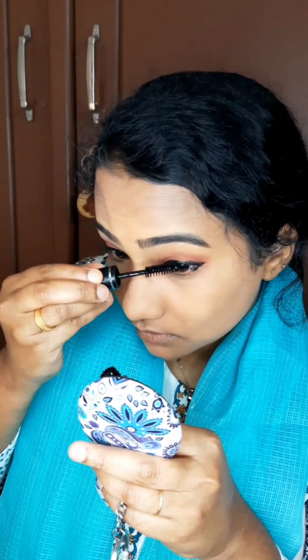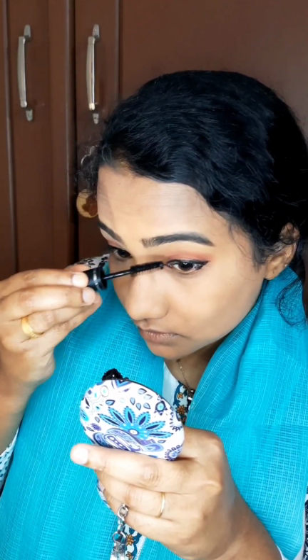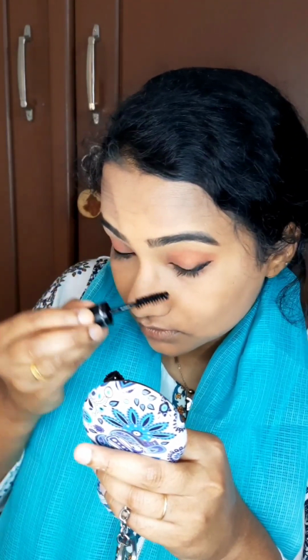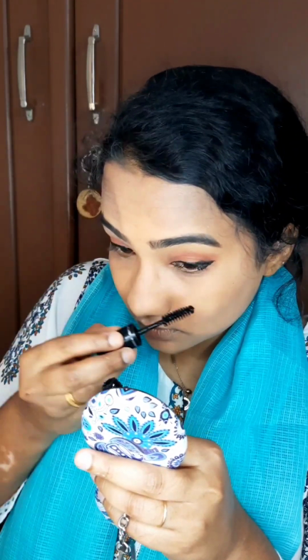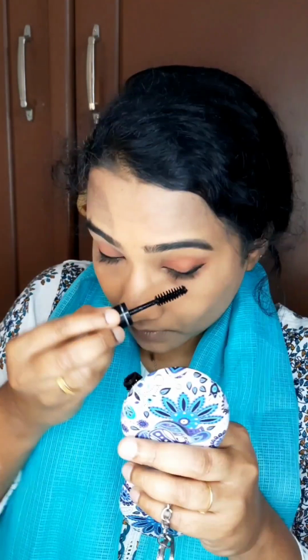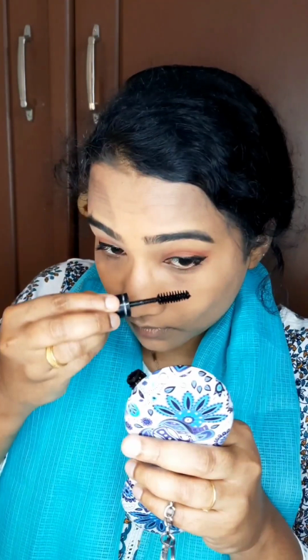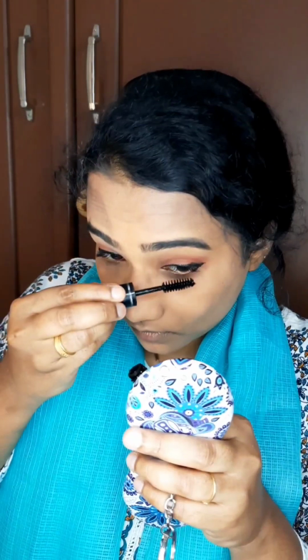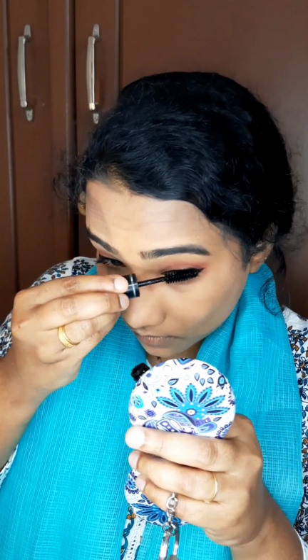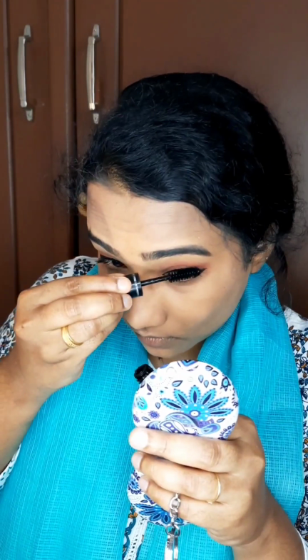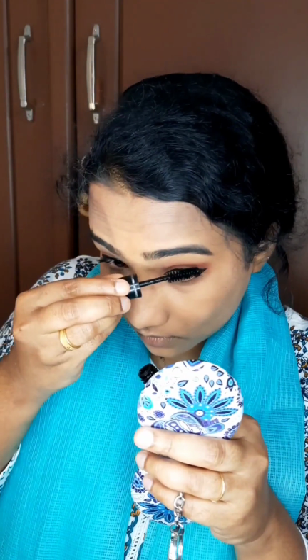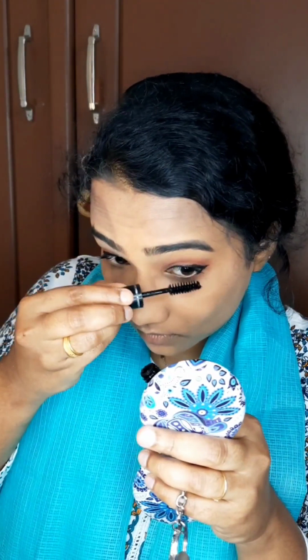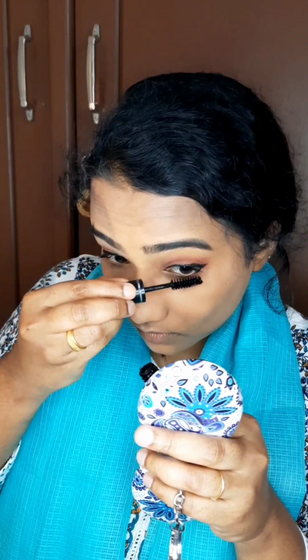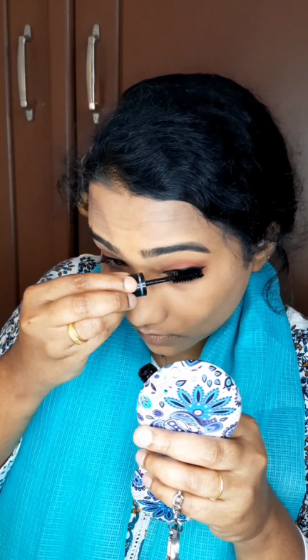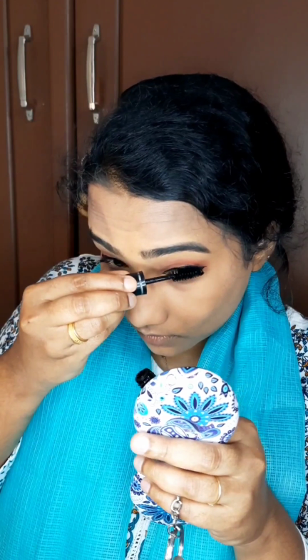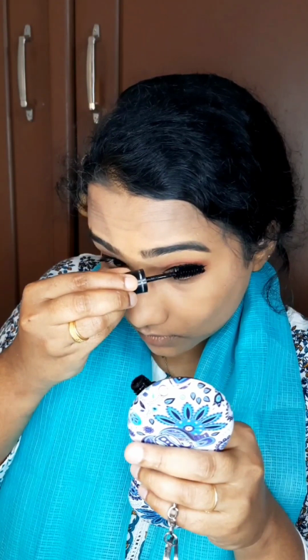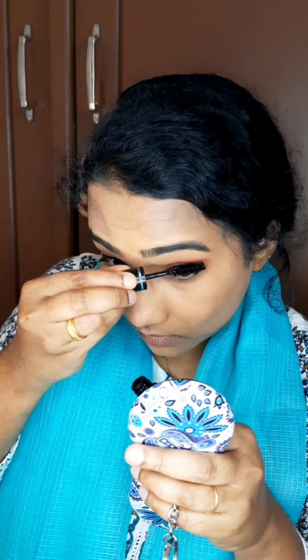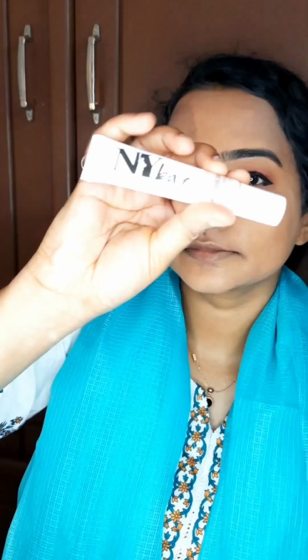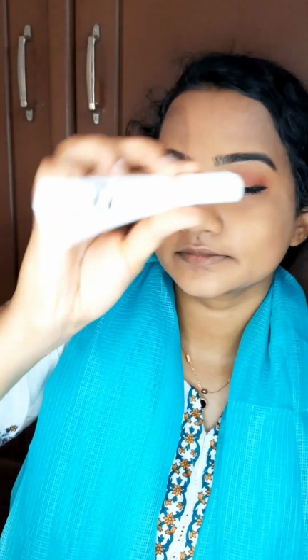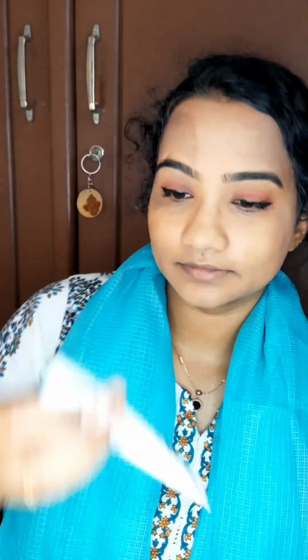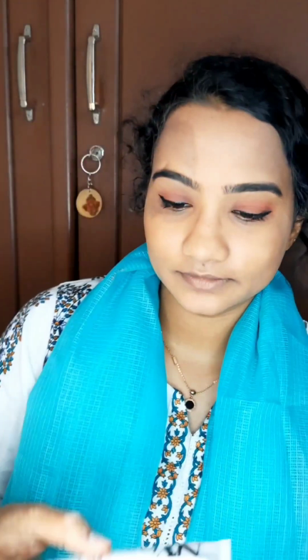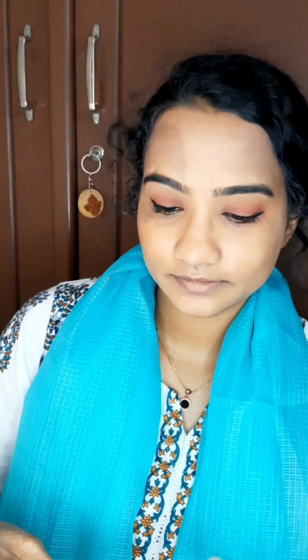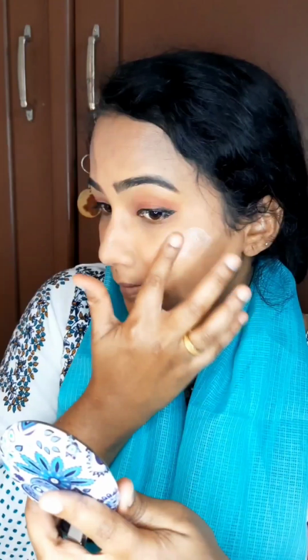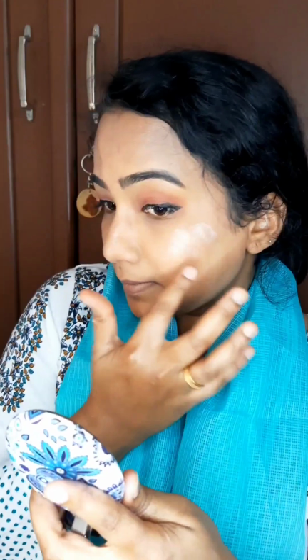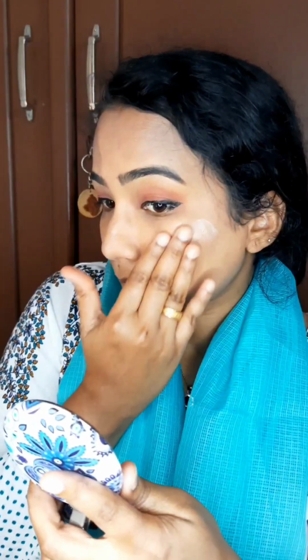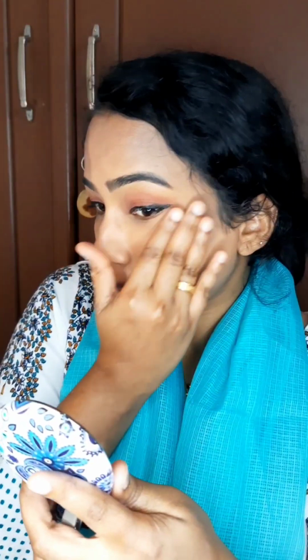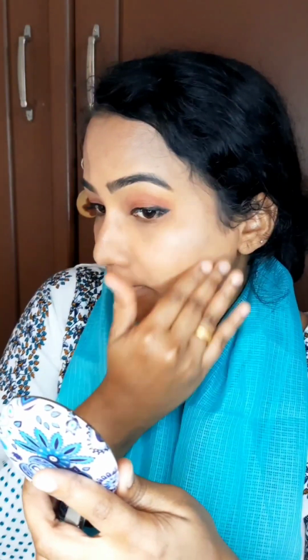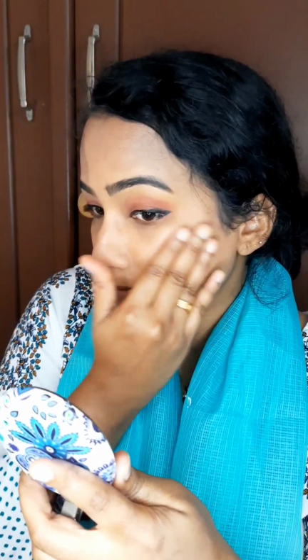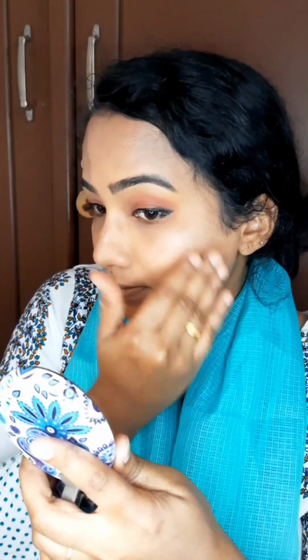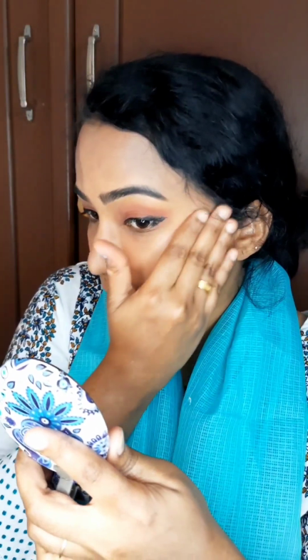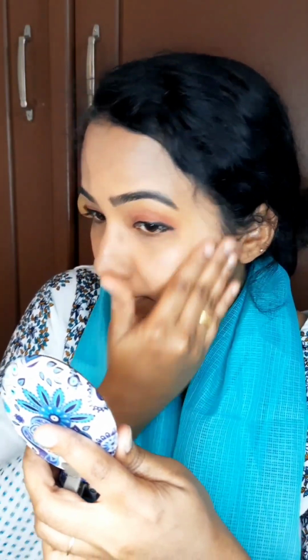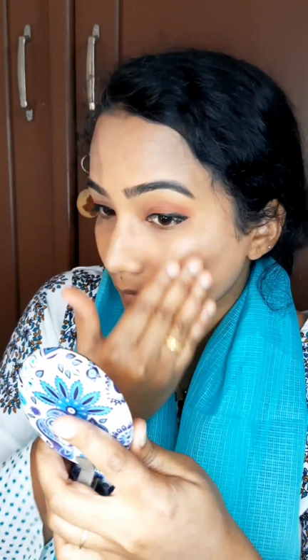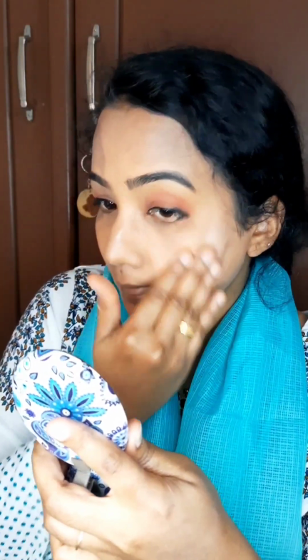Blue Haven mascara. You can see that it is affordable.